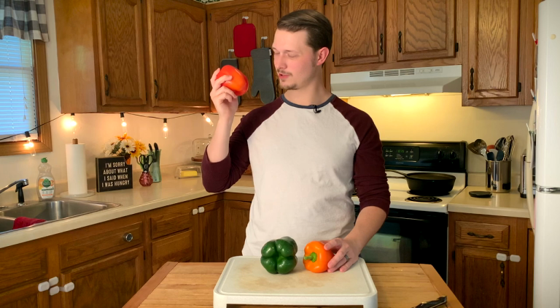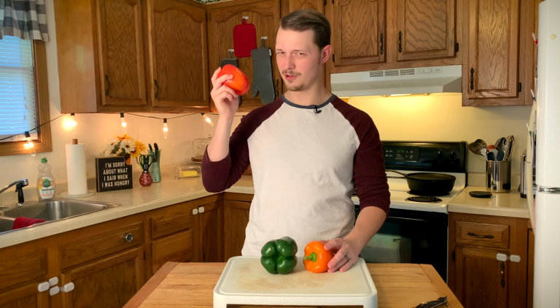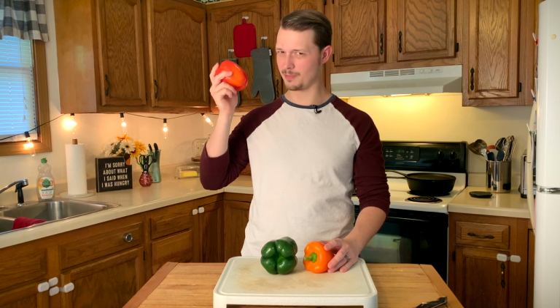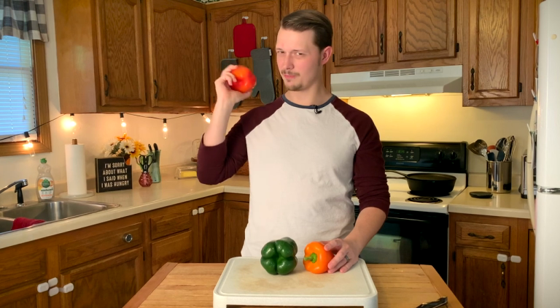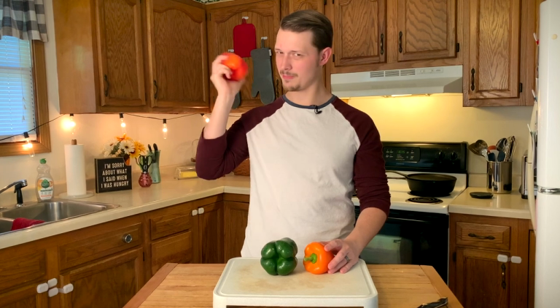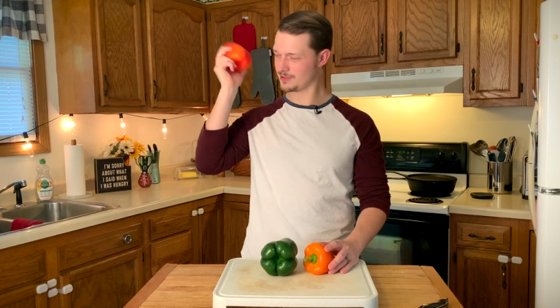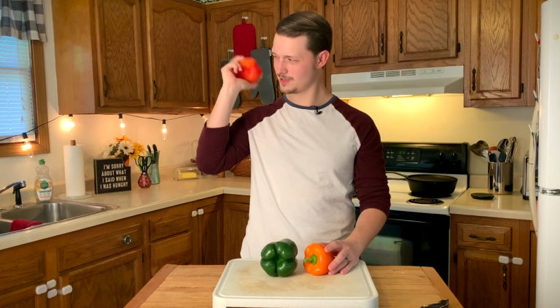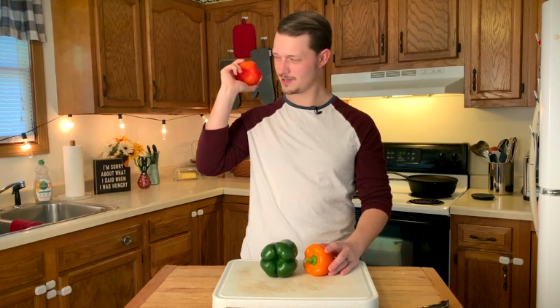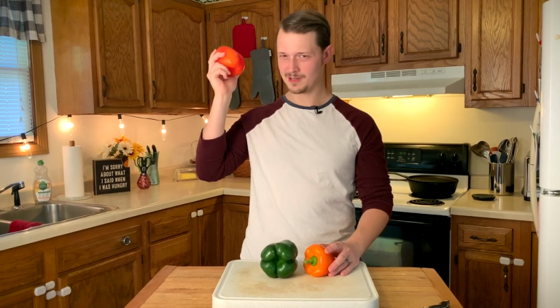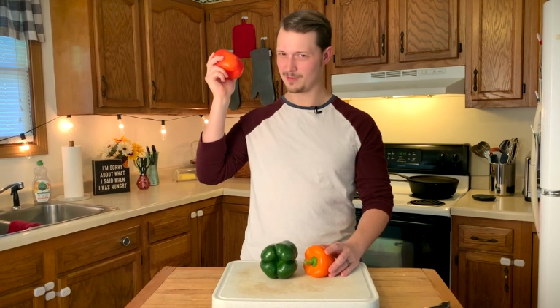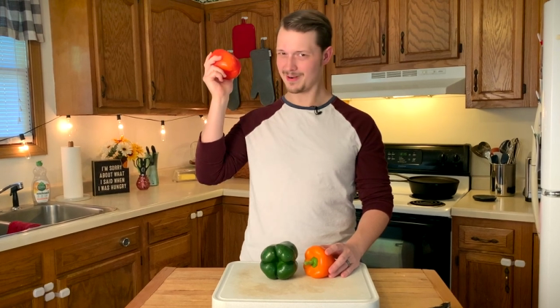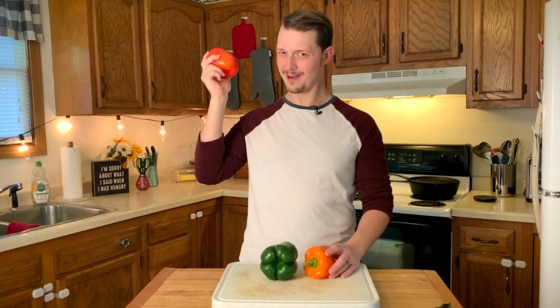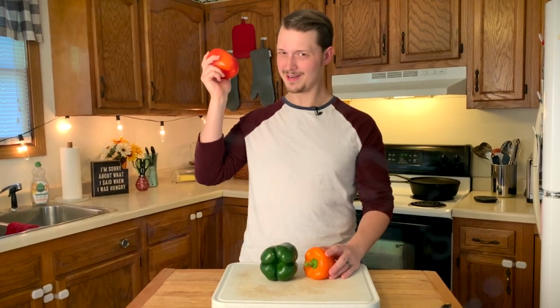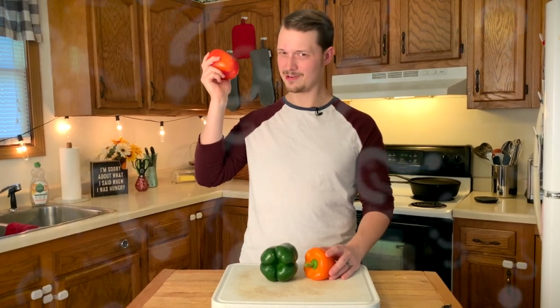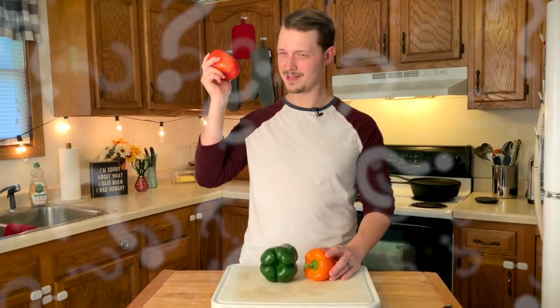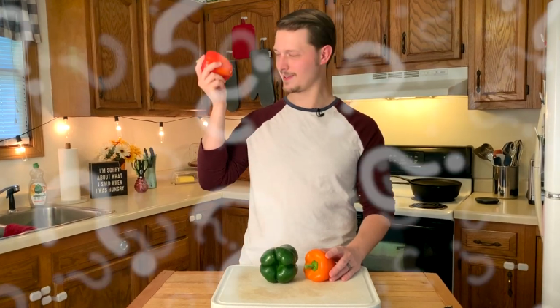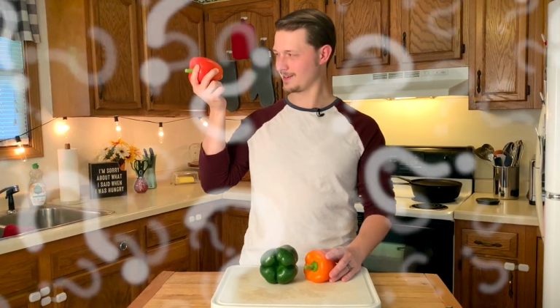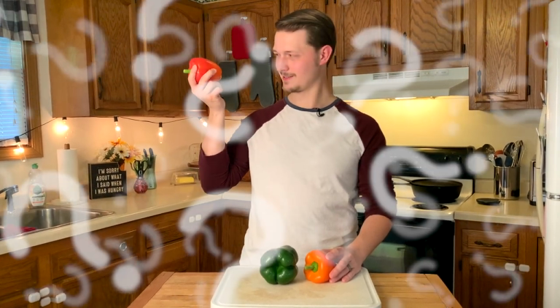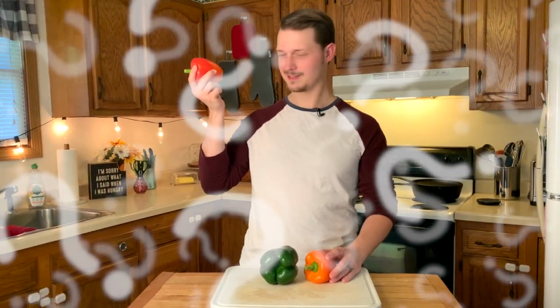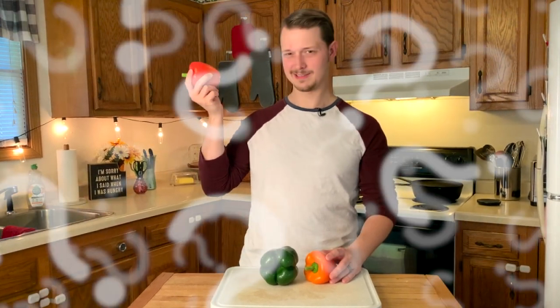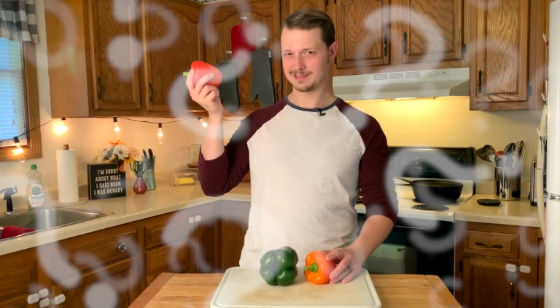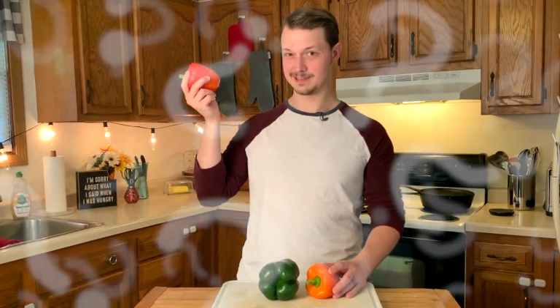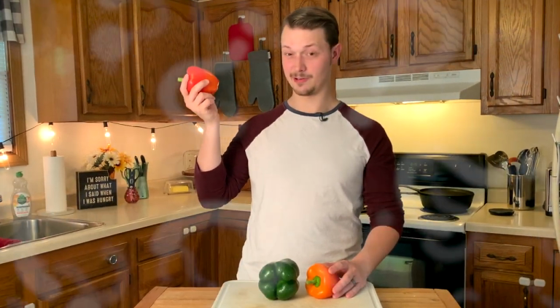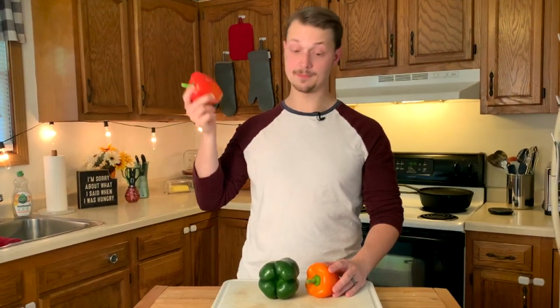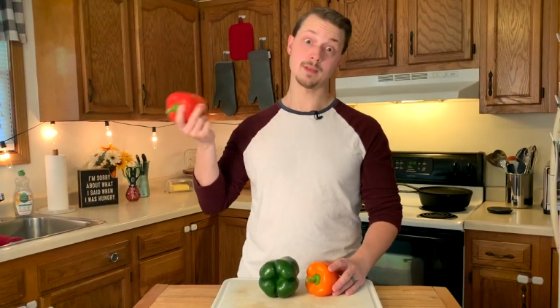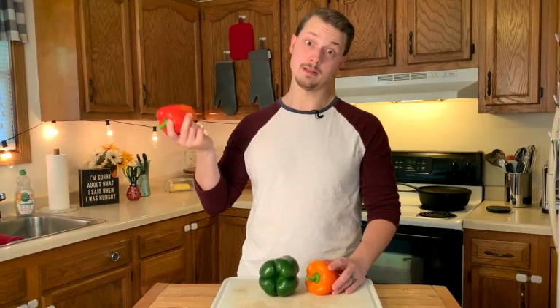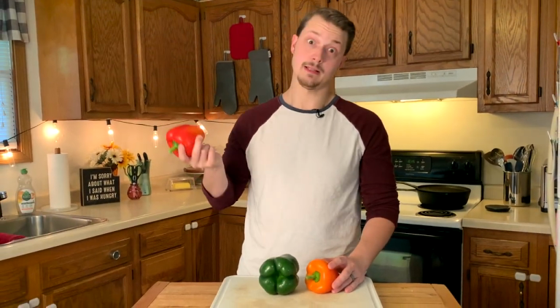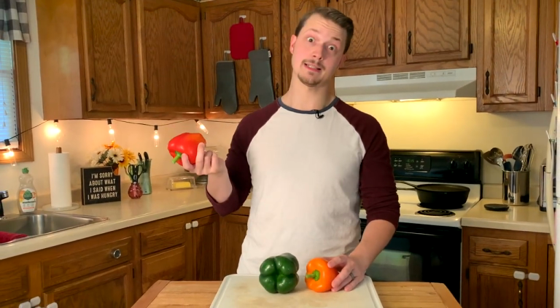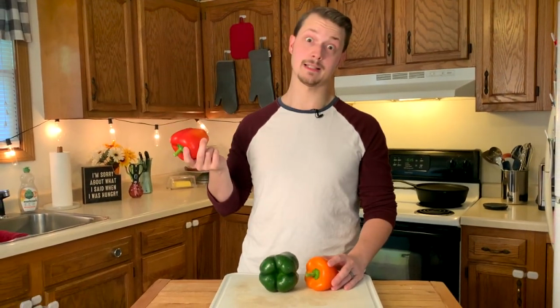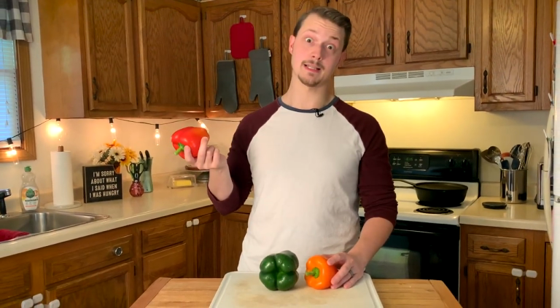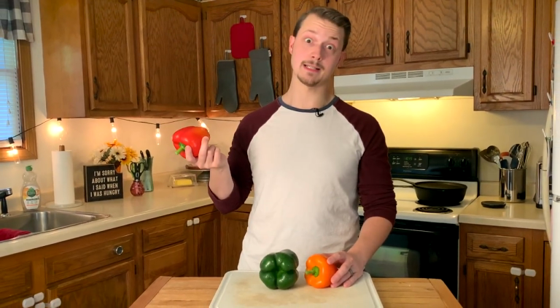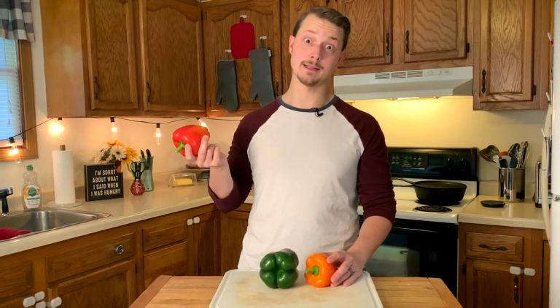They're called bell peppers, but I don't hear anything. Anyway, let's get to slicing them.